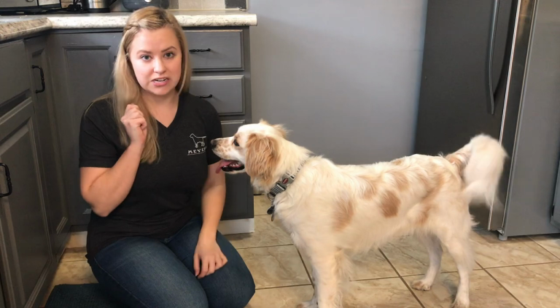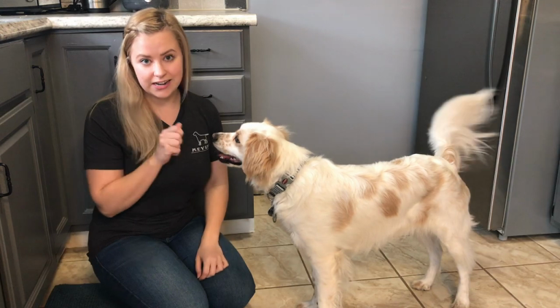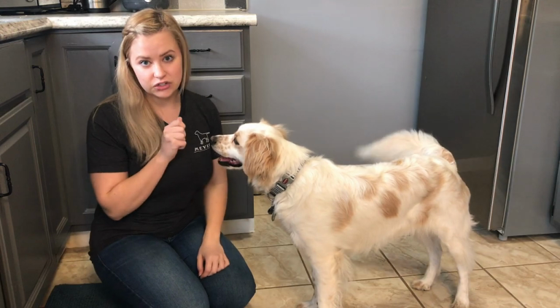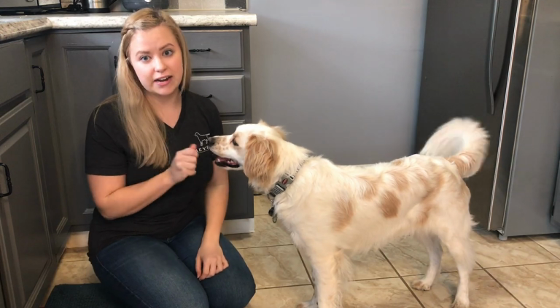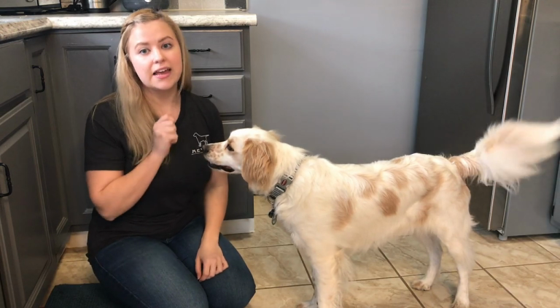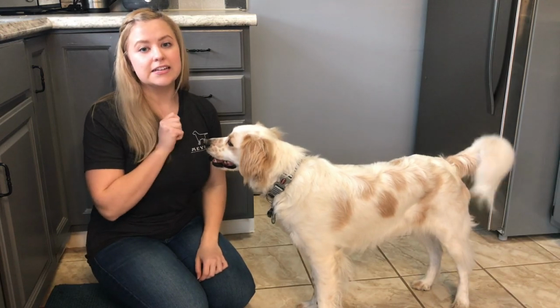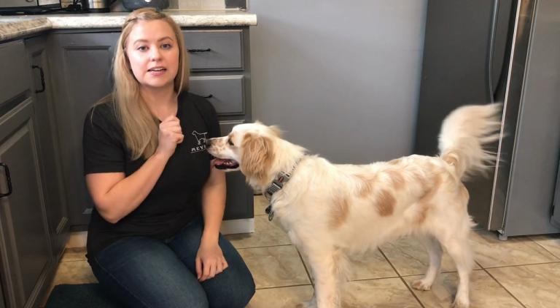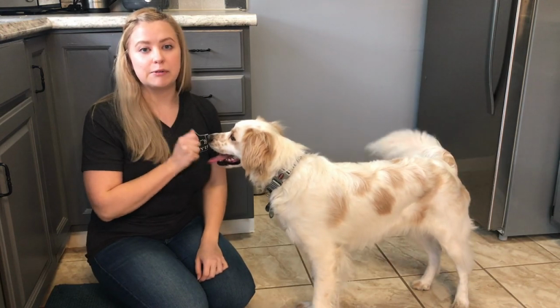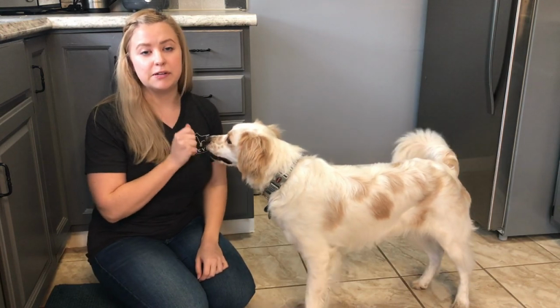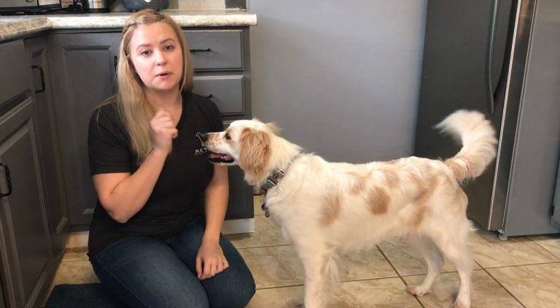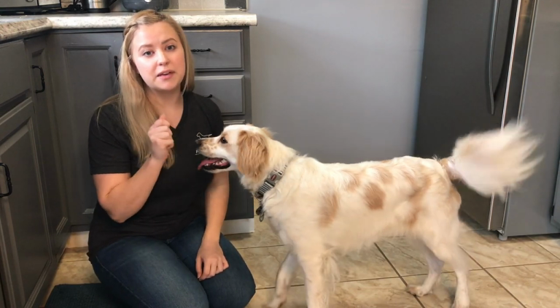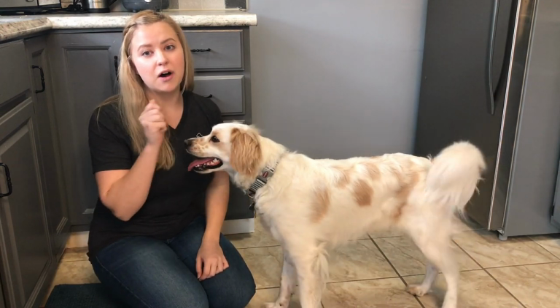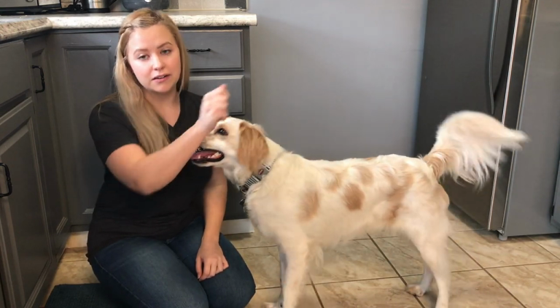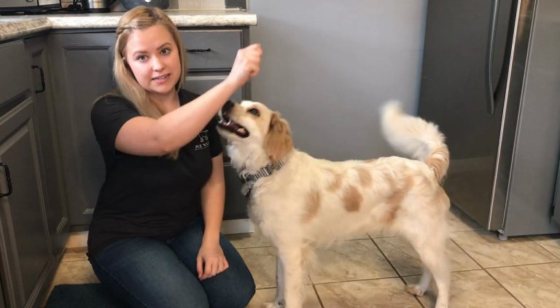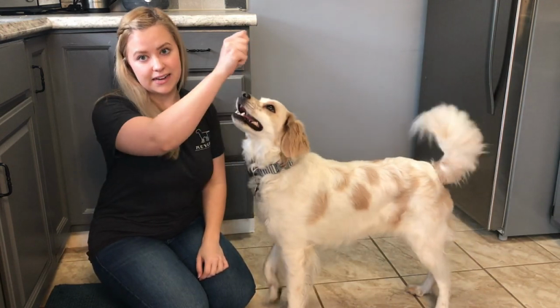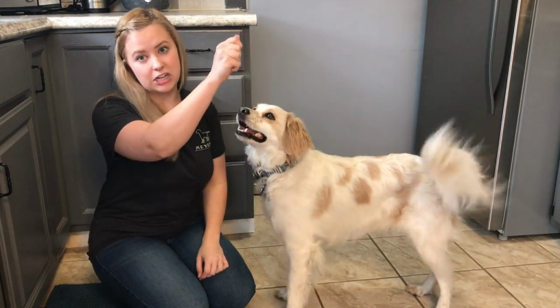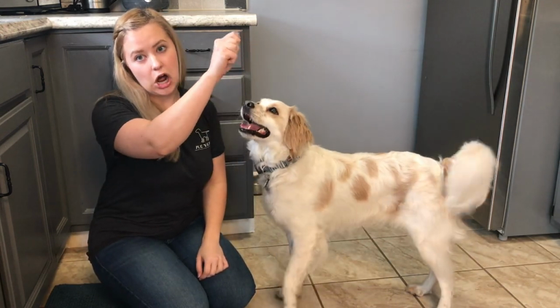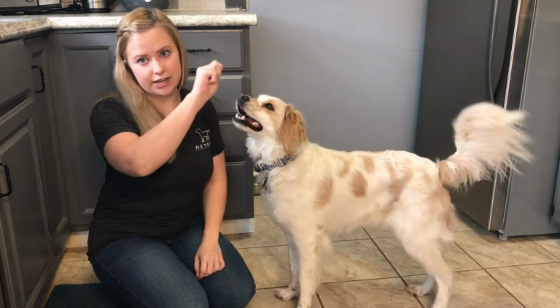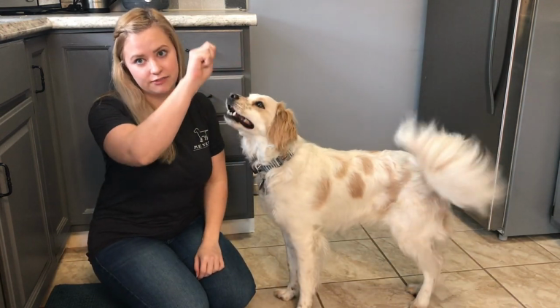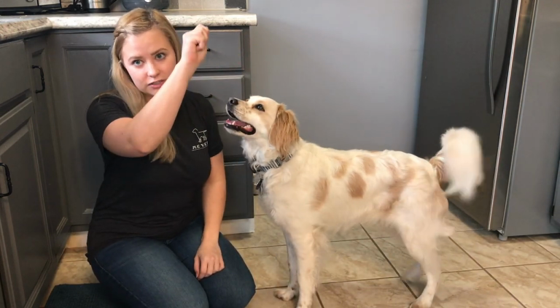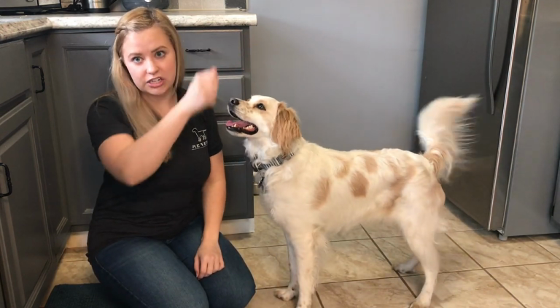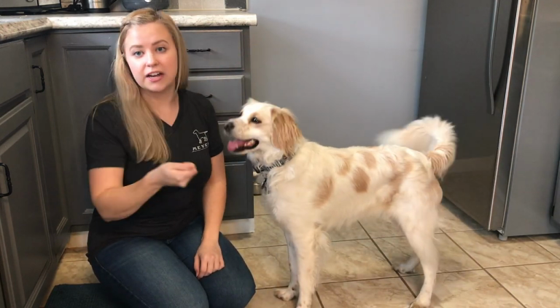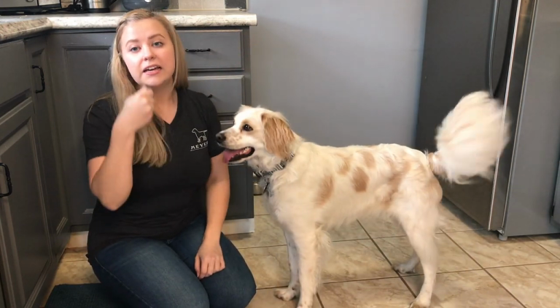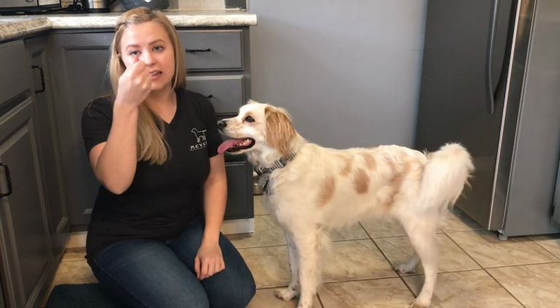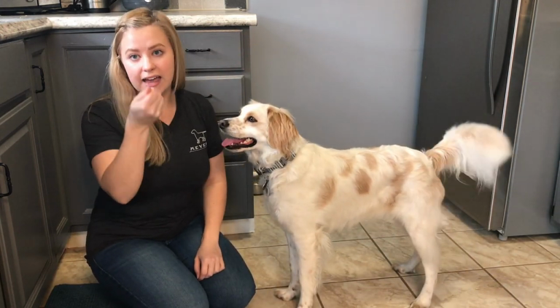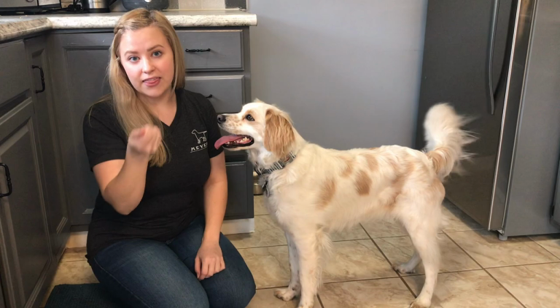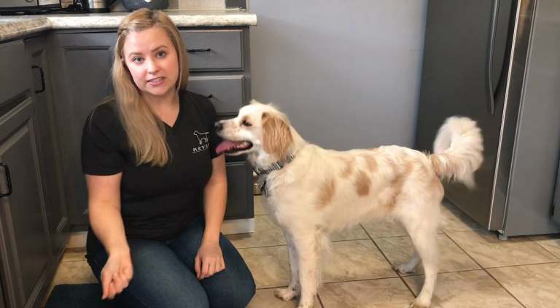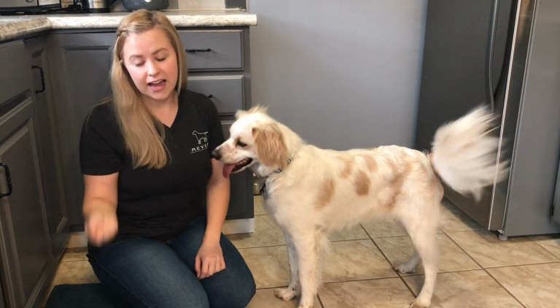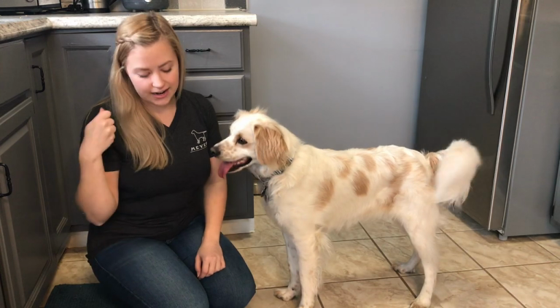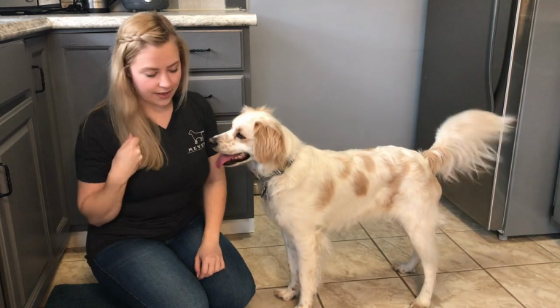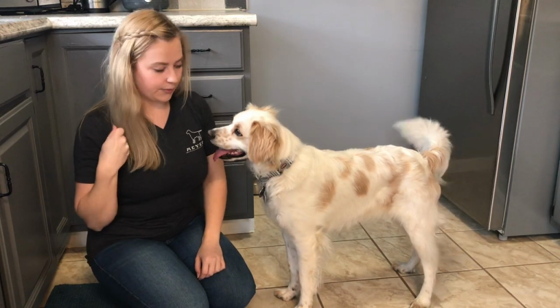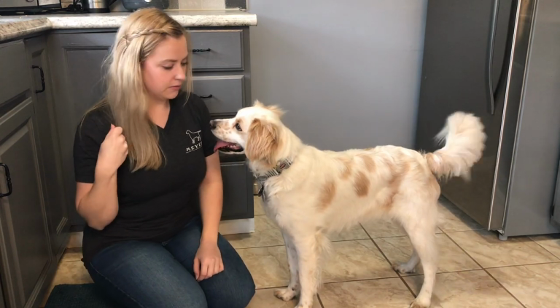So today's trick is going to be what we call dead dog. It involves the dog laying on their side on the ground.